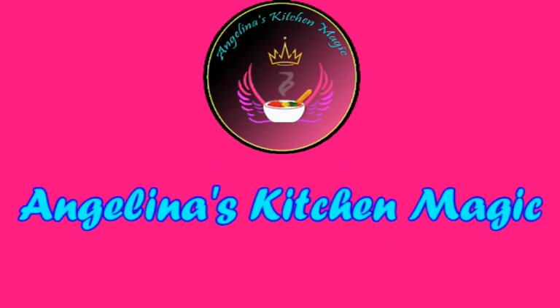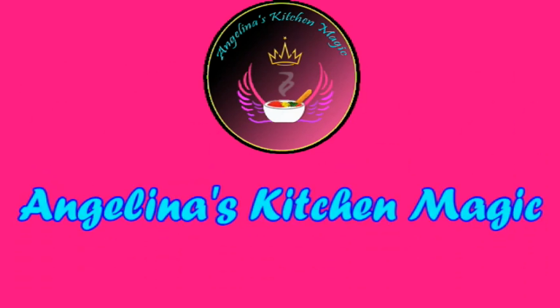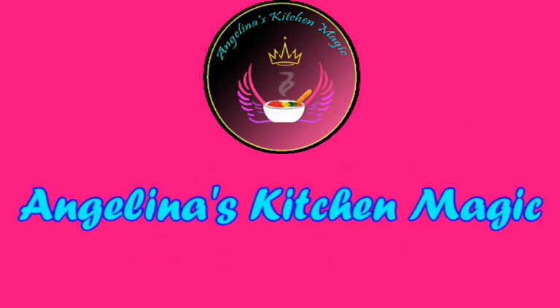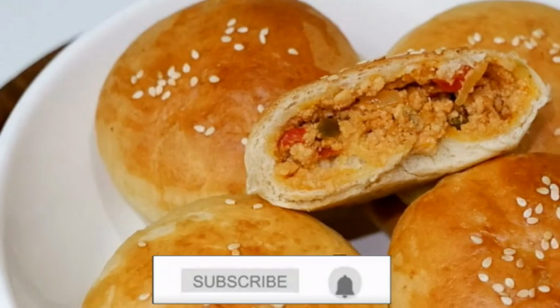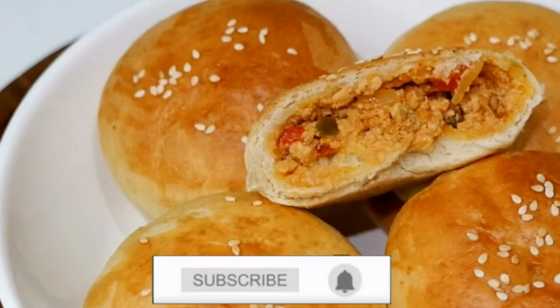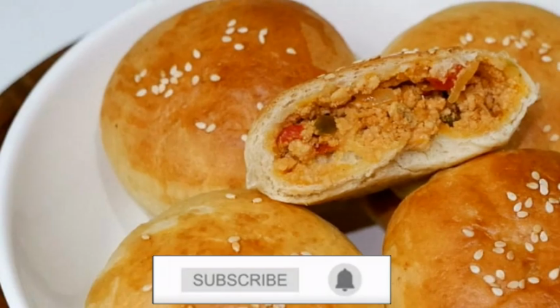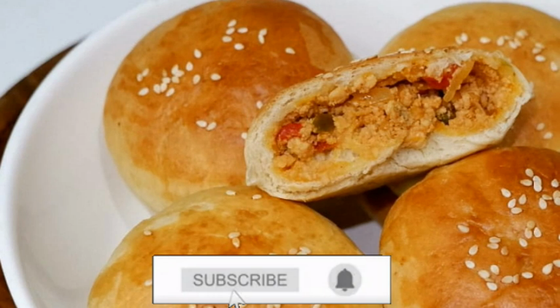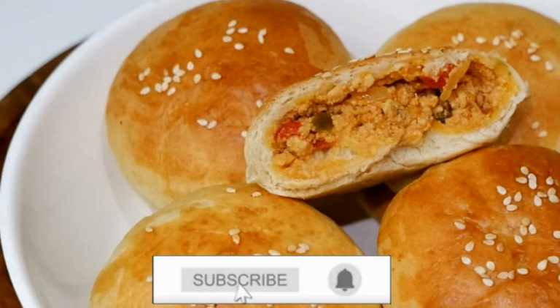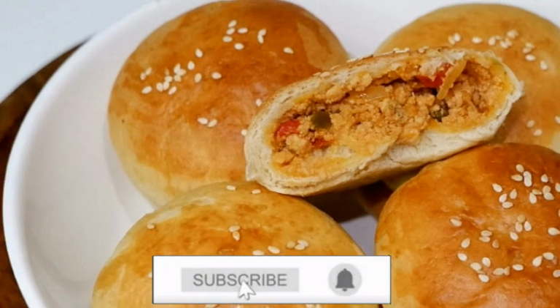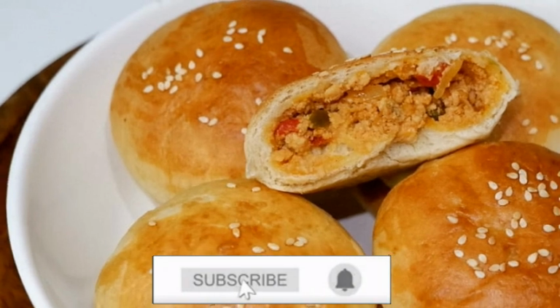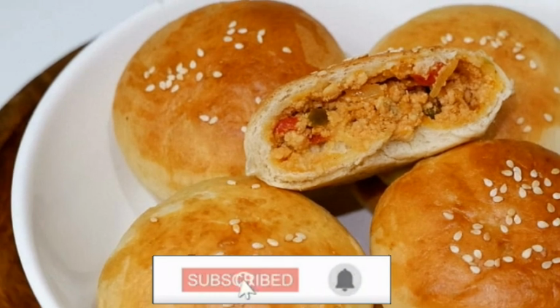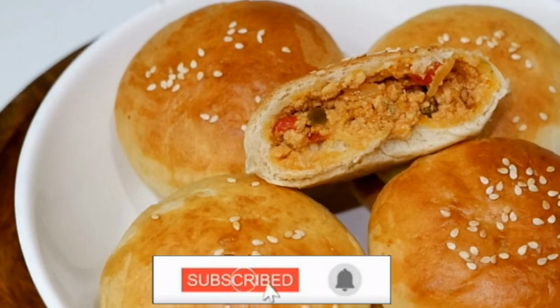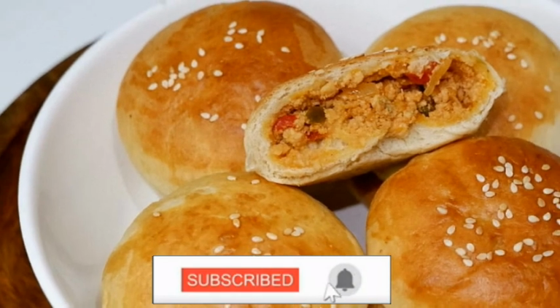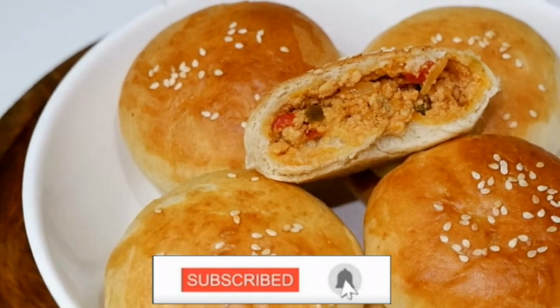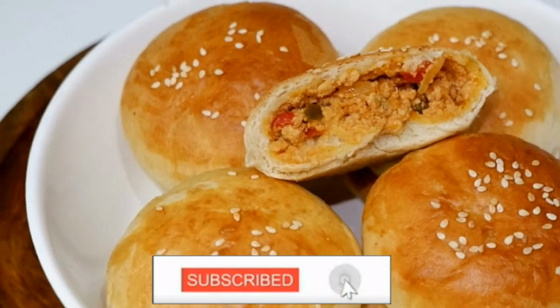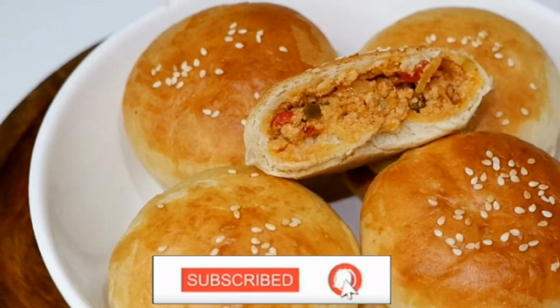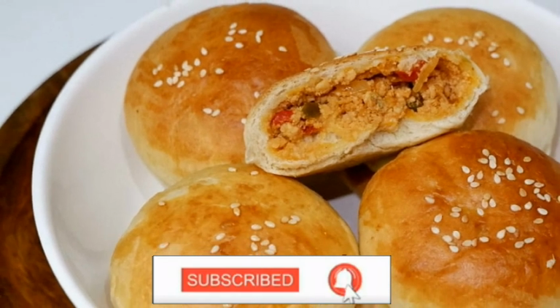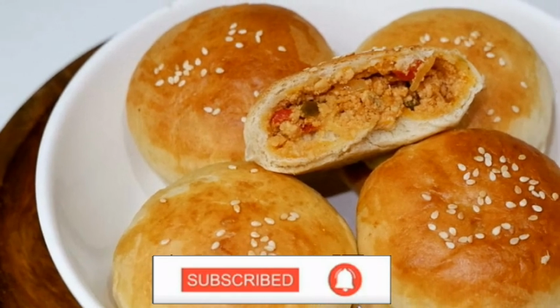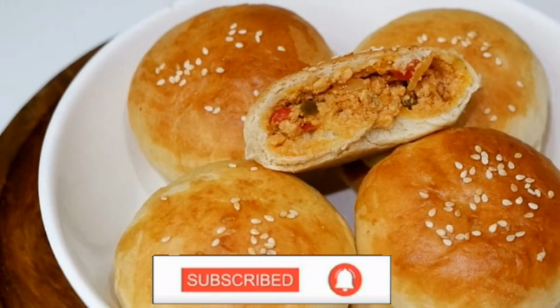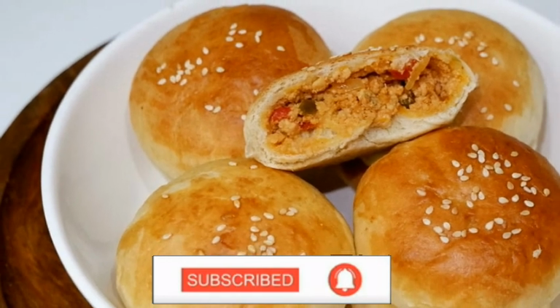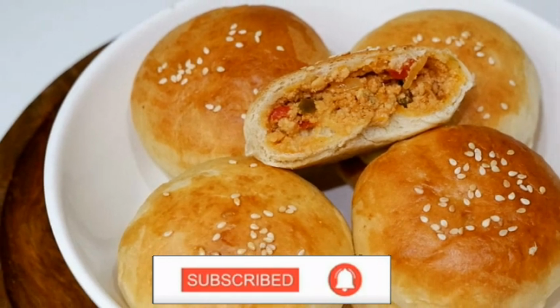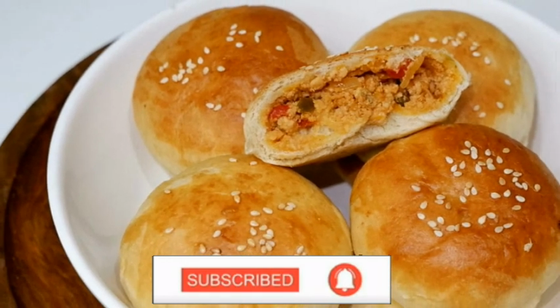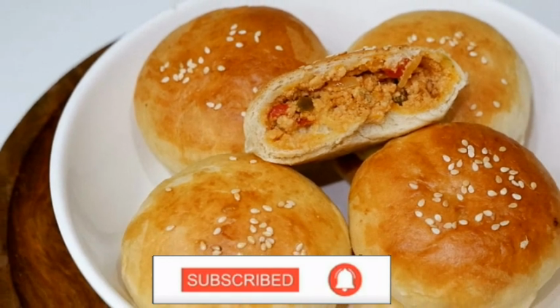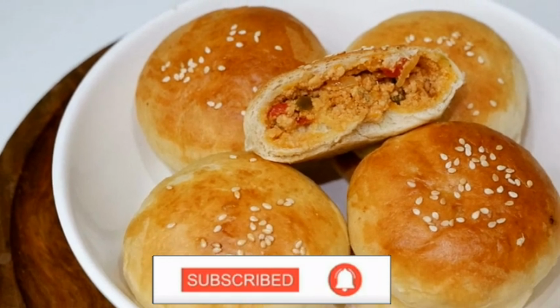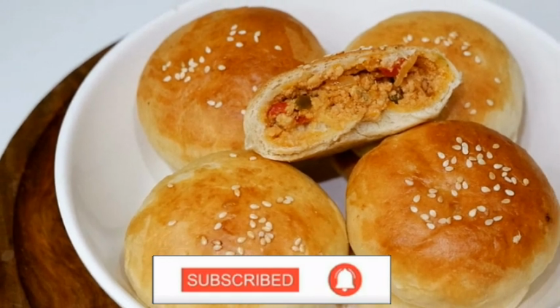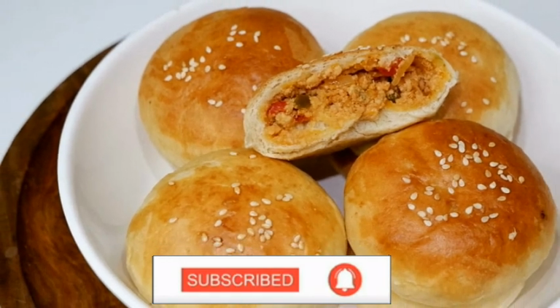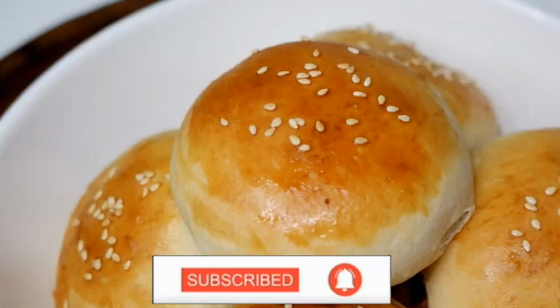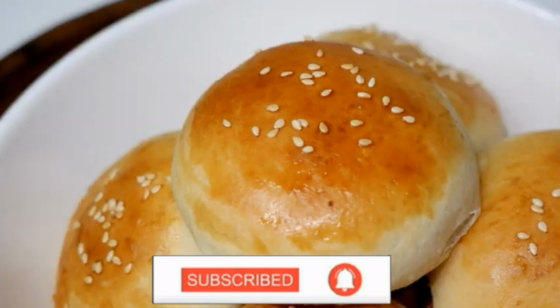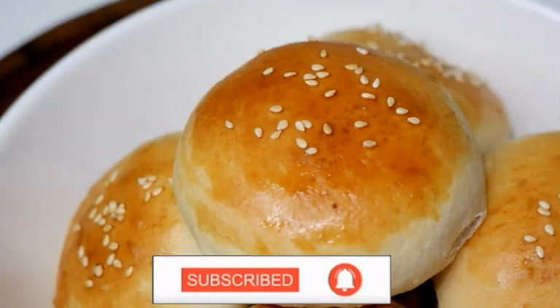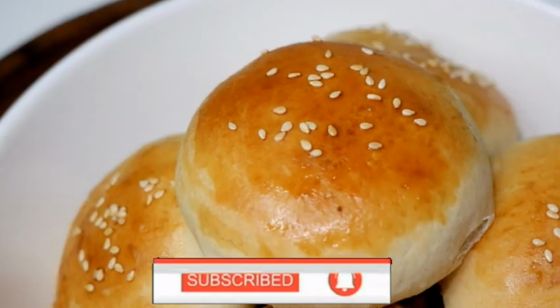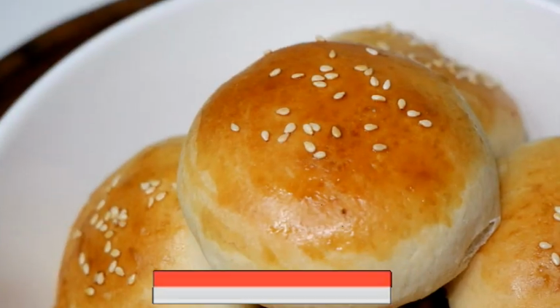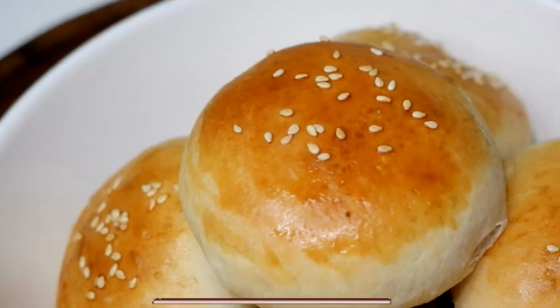Hi friends, welcome back to my channel. We are ready to cook chicken fillings.